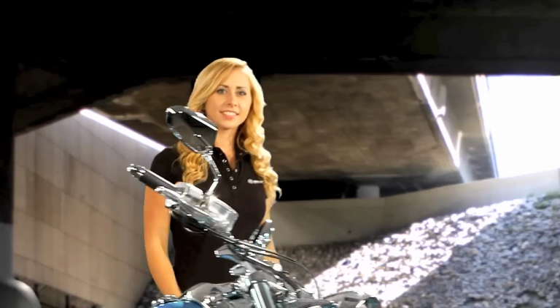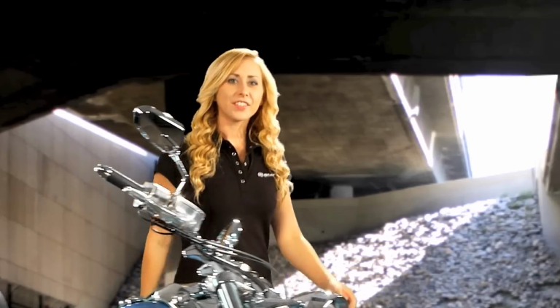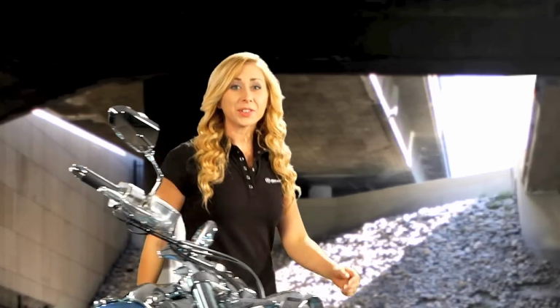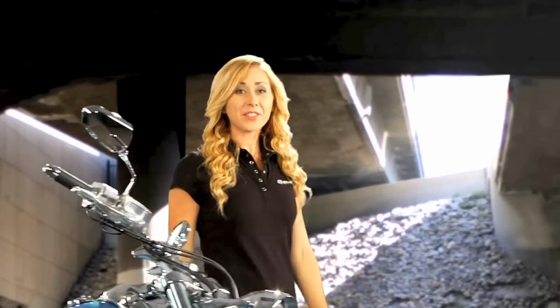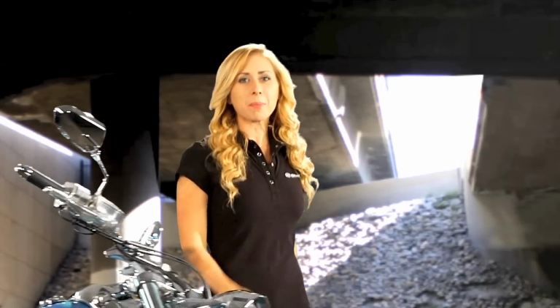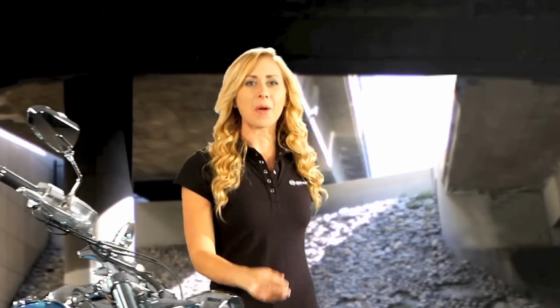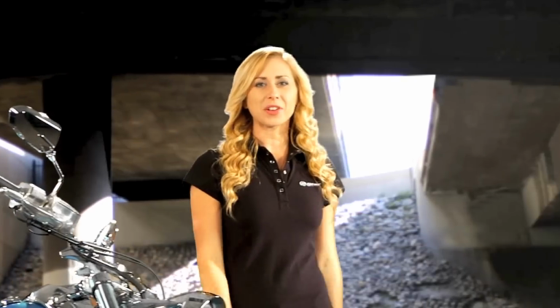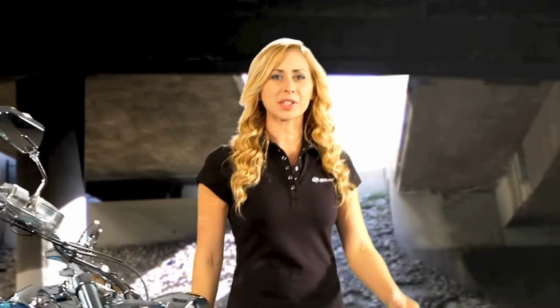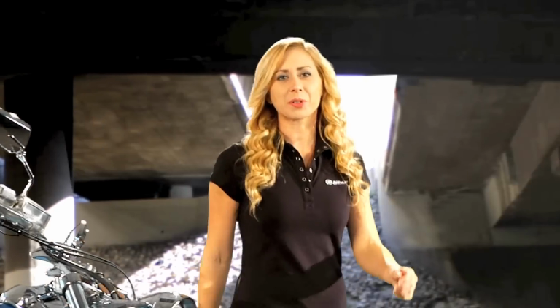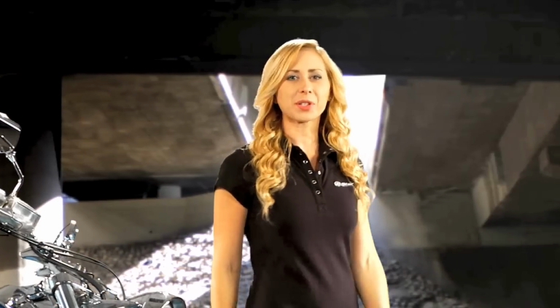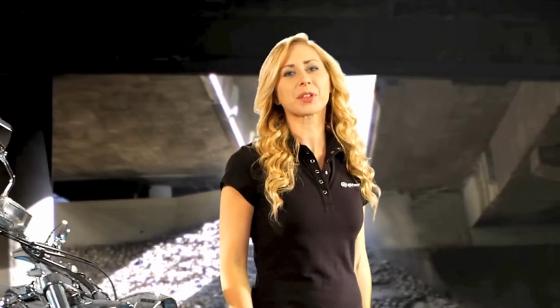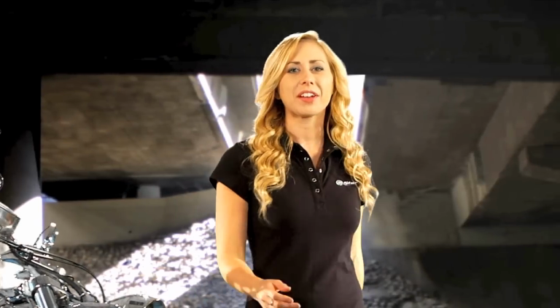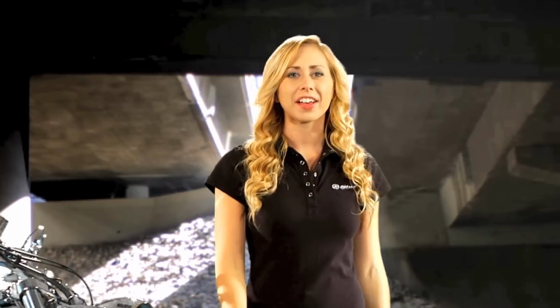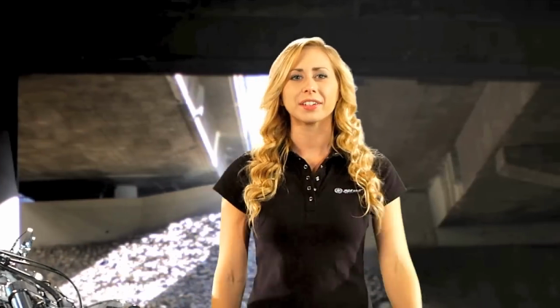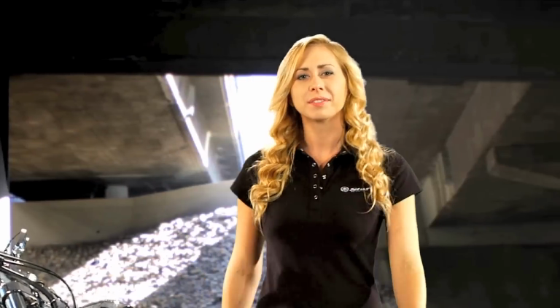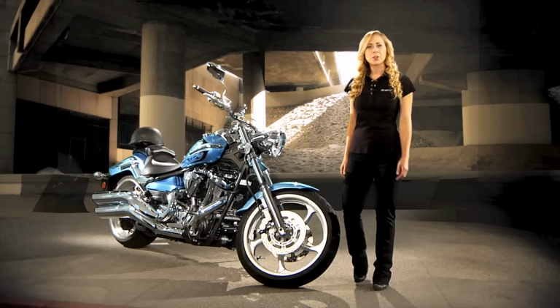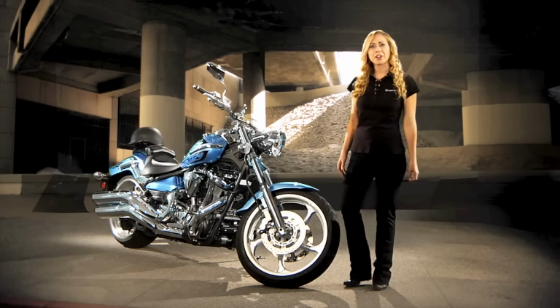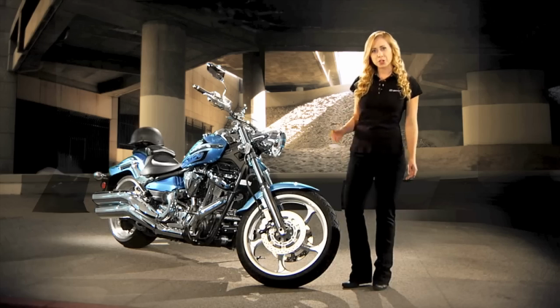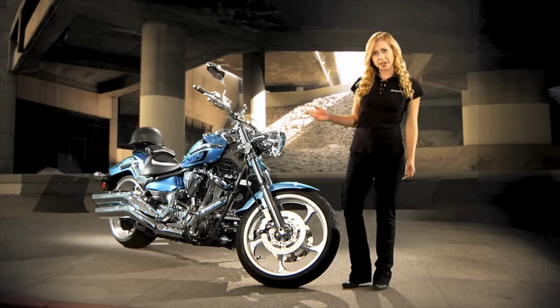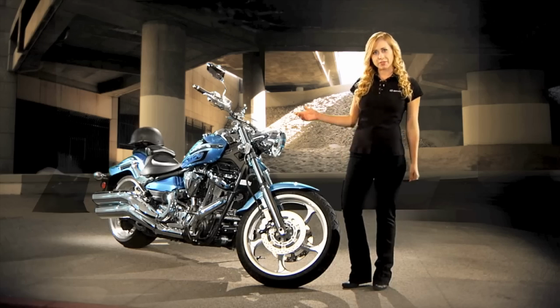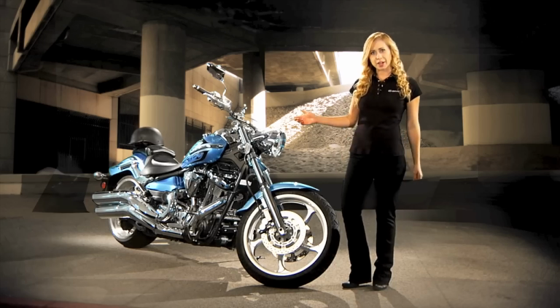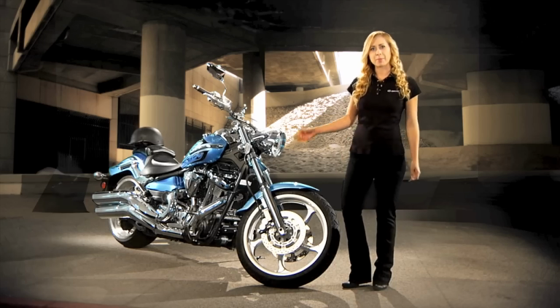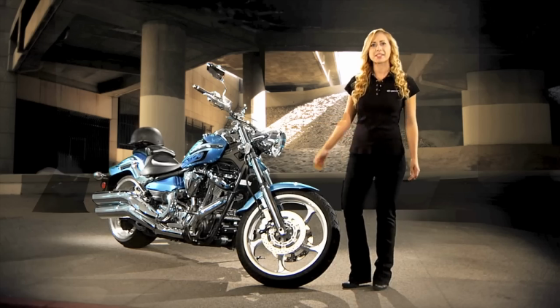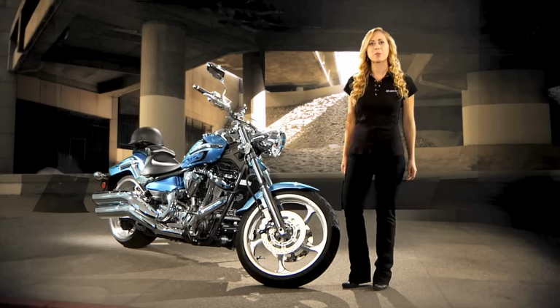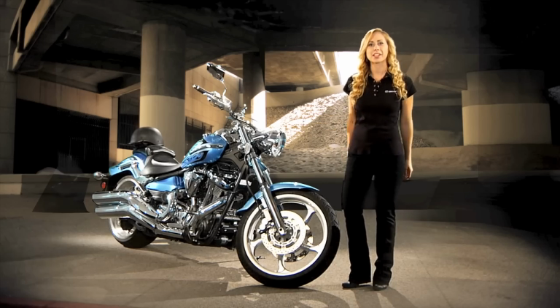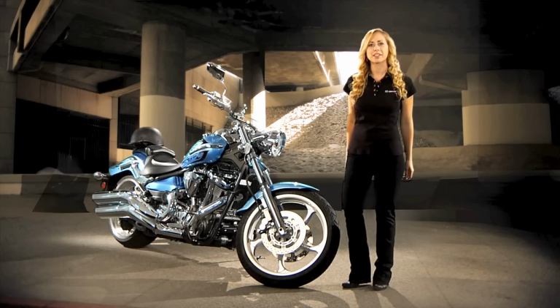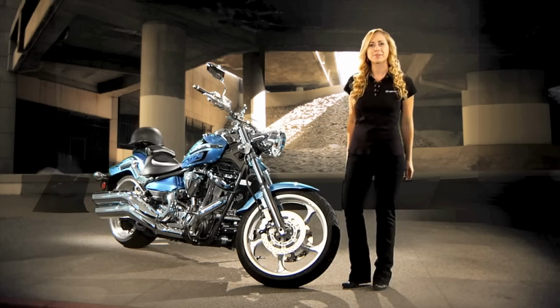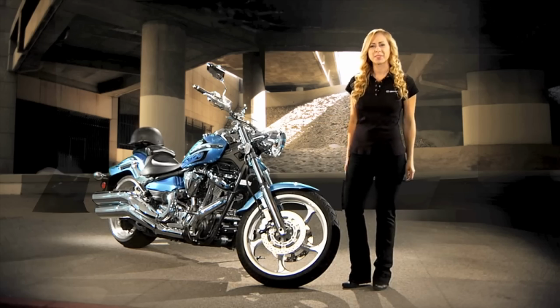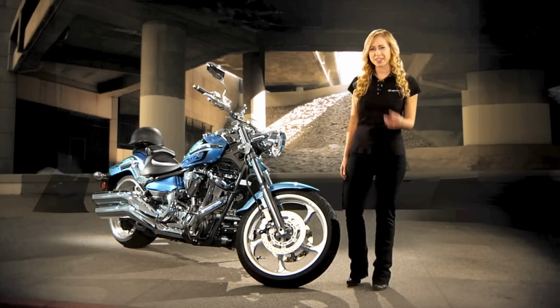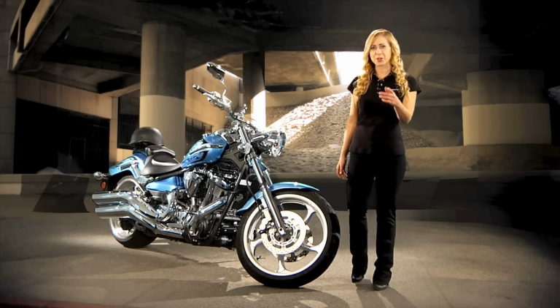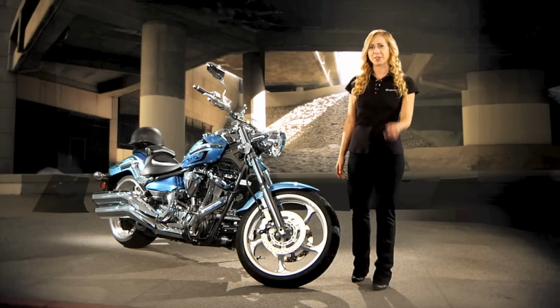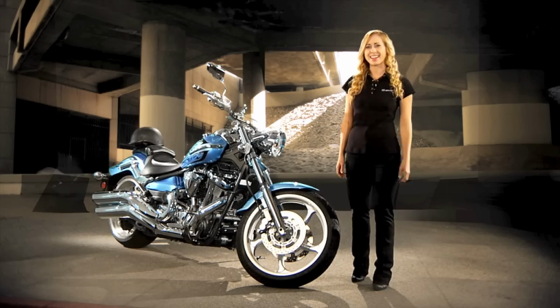If you're looking for a powerful custom cruiser with great value, go check out the 2011 Raider by Star Motorcycles. You can enjoy the ride.